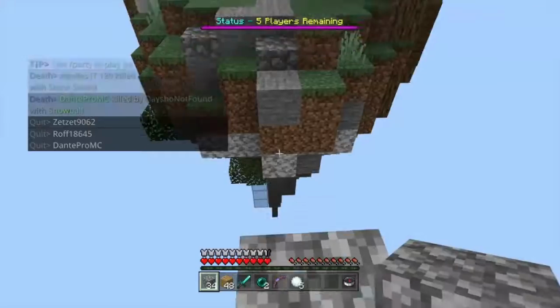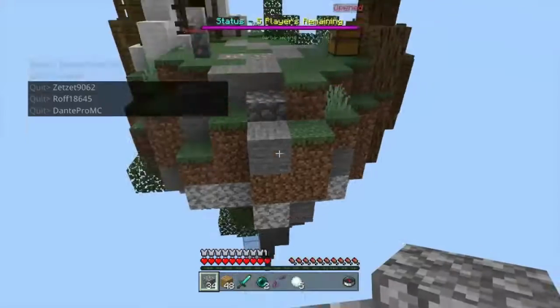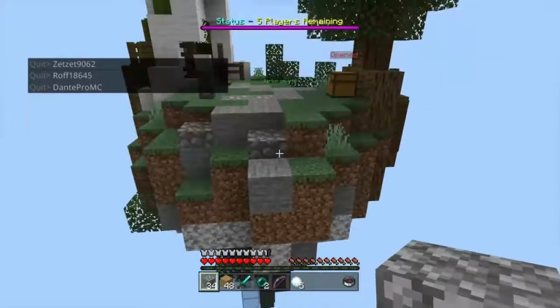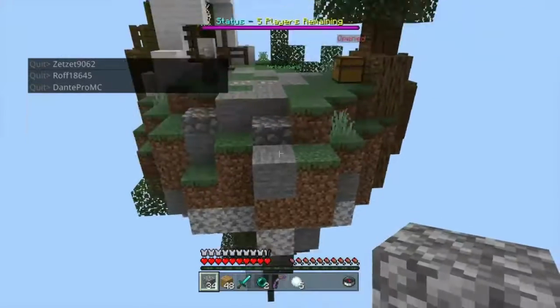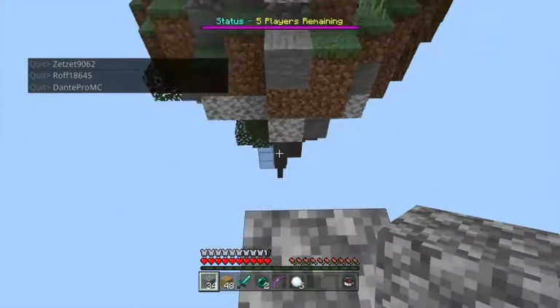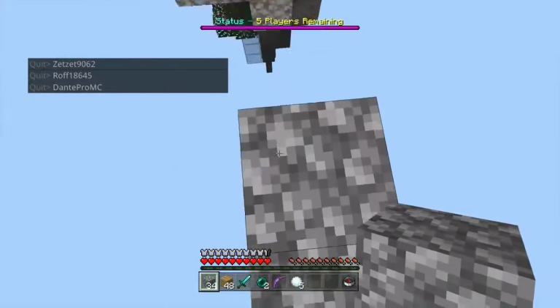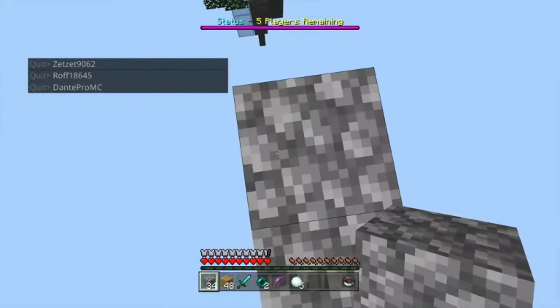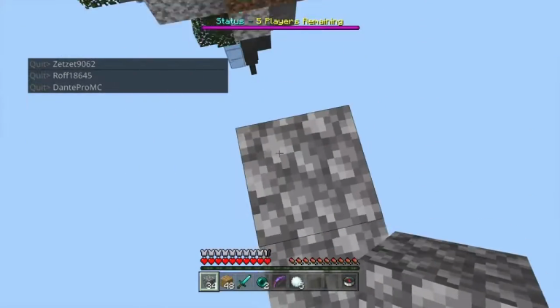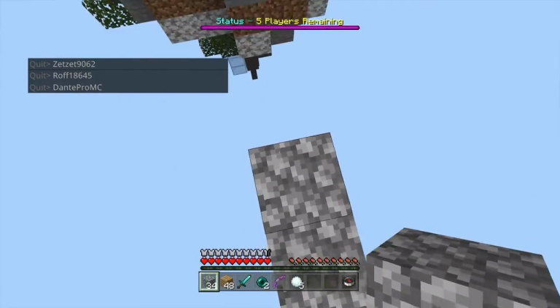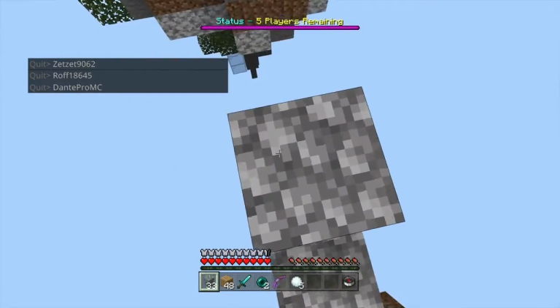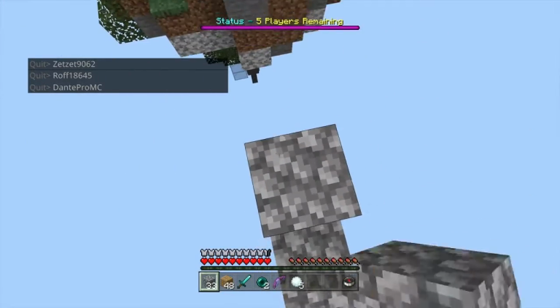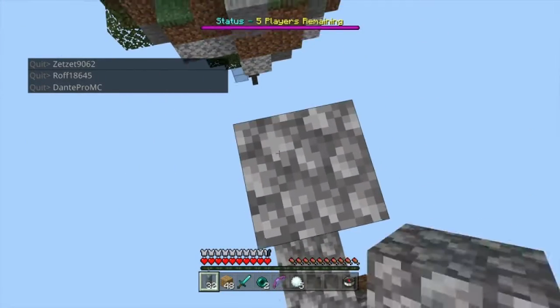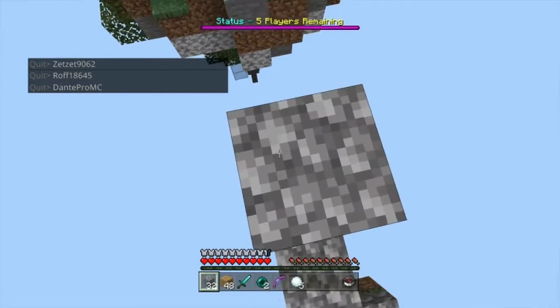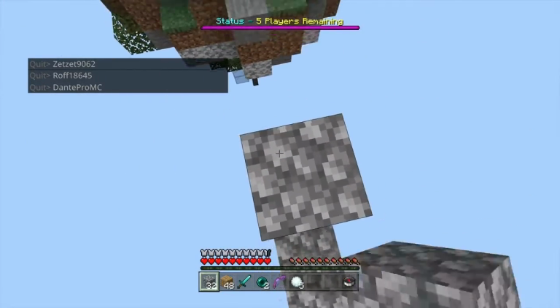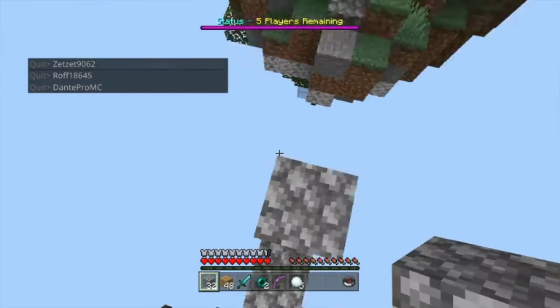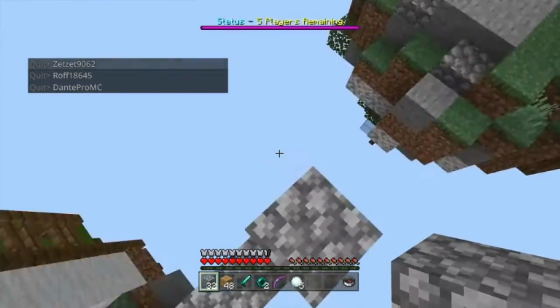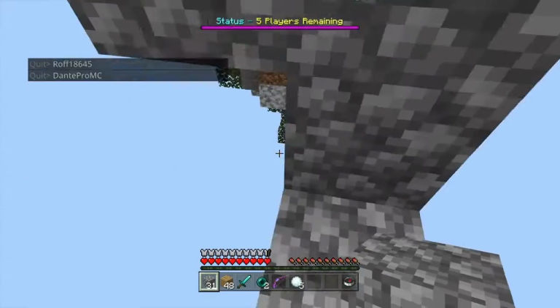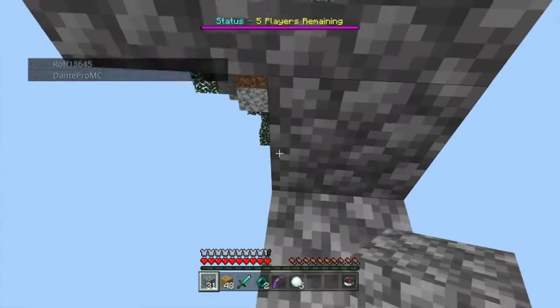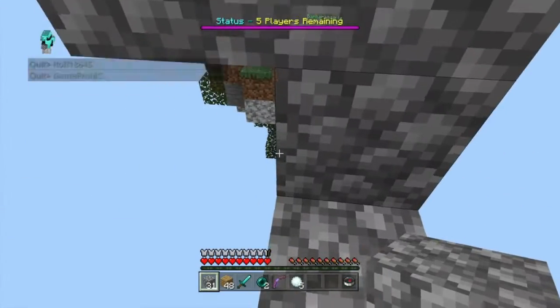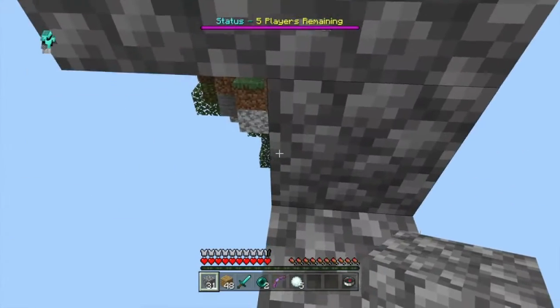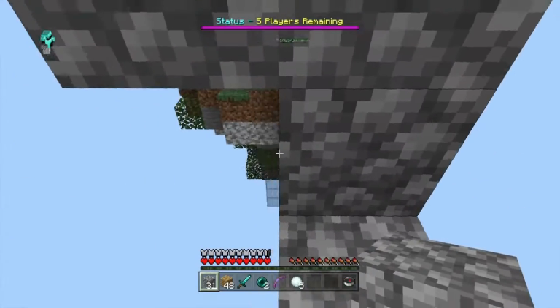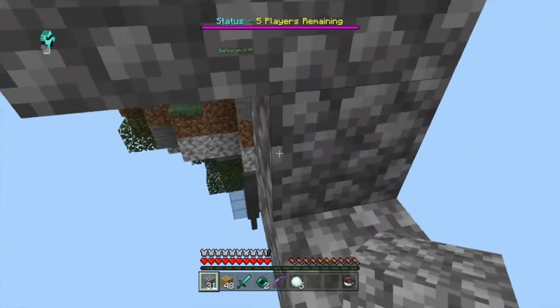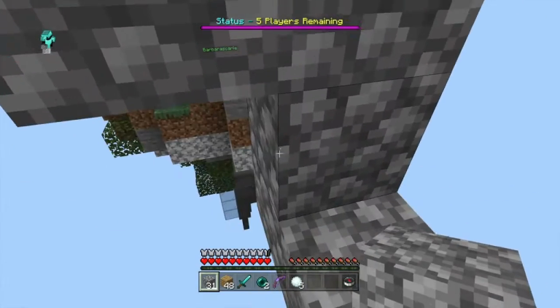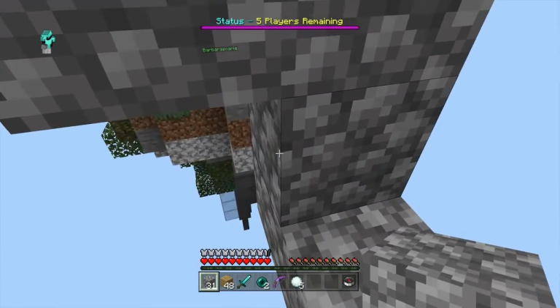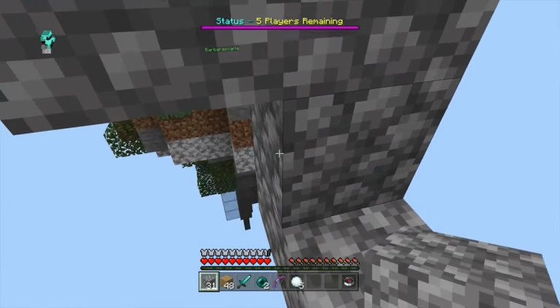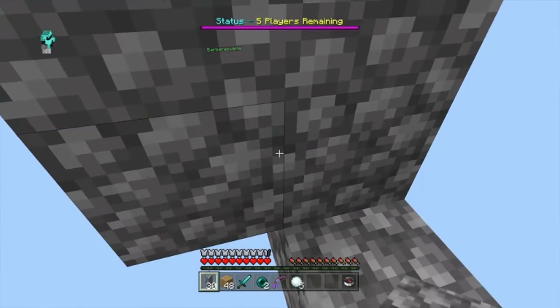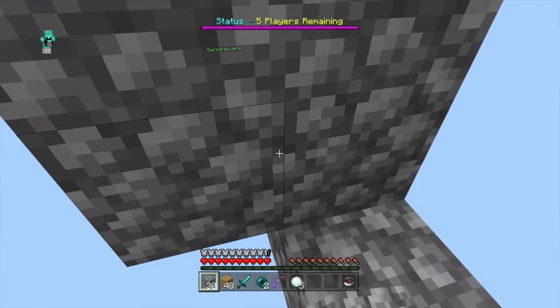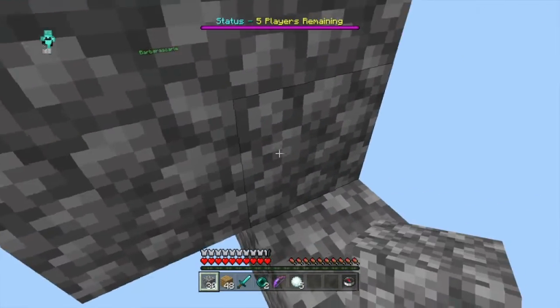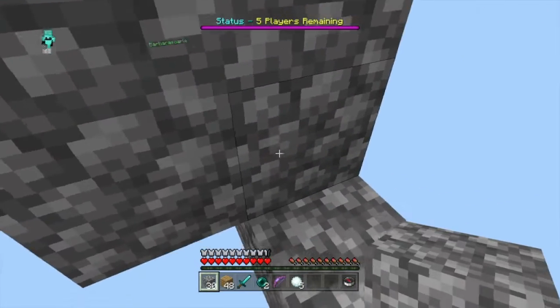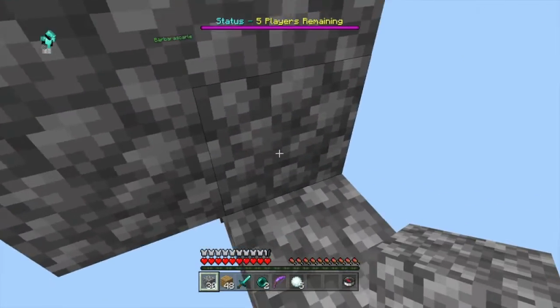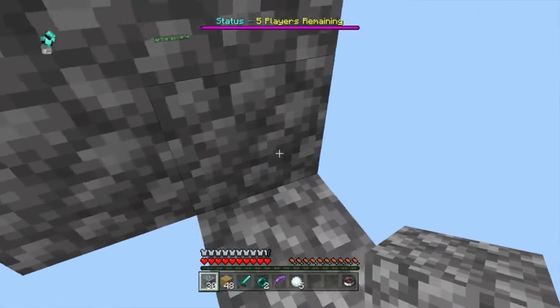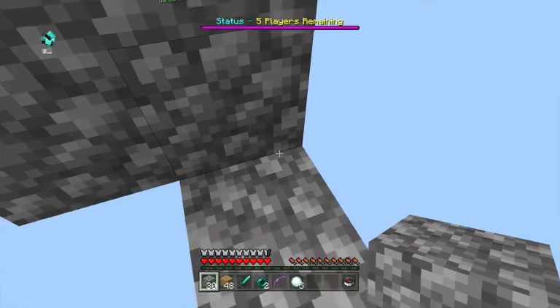All right, so we're just gonna make a perimeter wall. It's gonna be Fort Knox guys, Fort Knox level stuff.